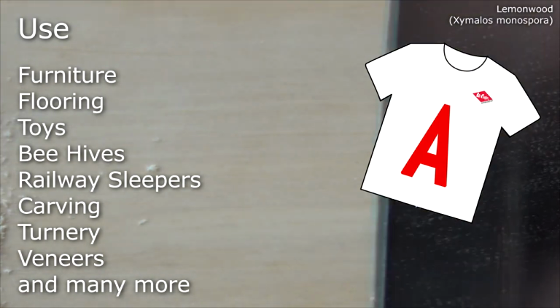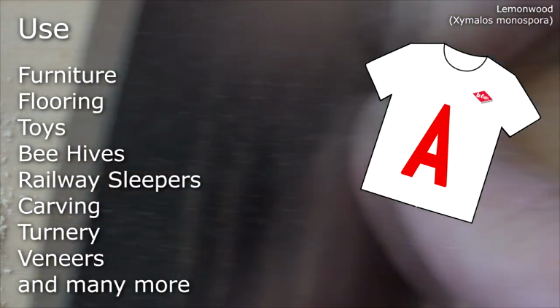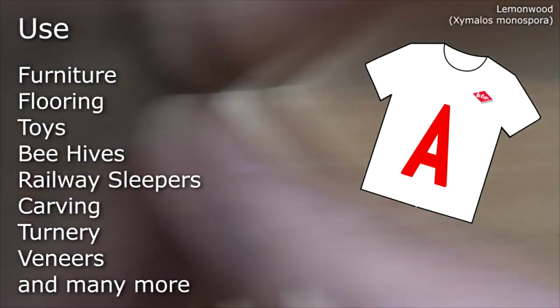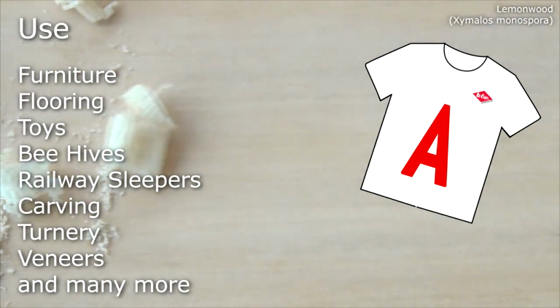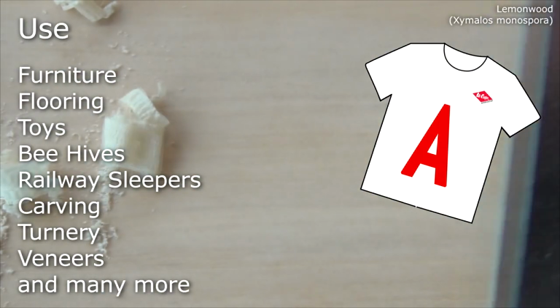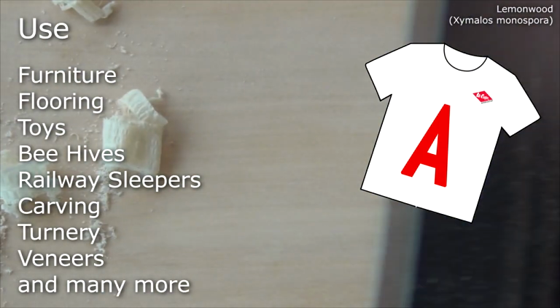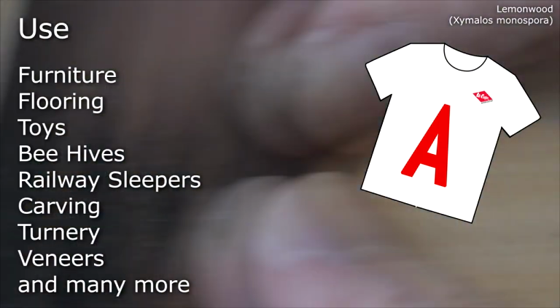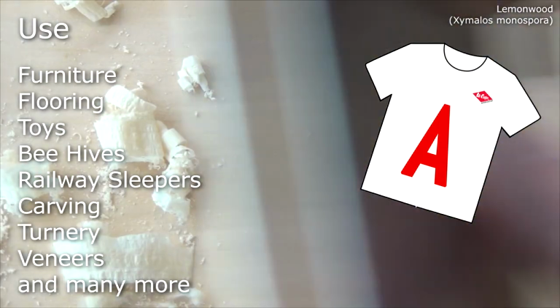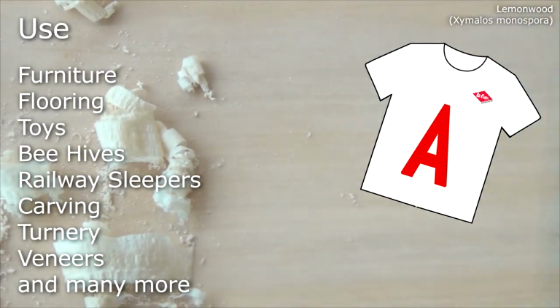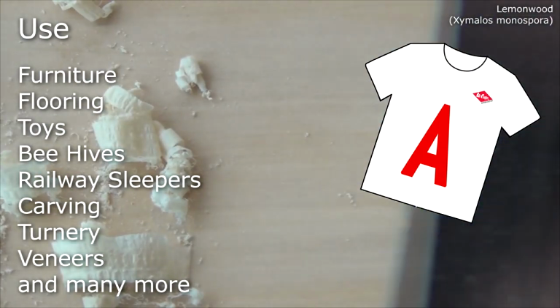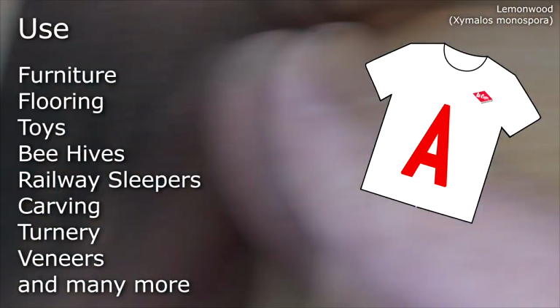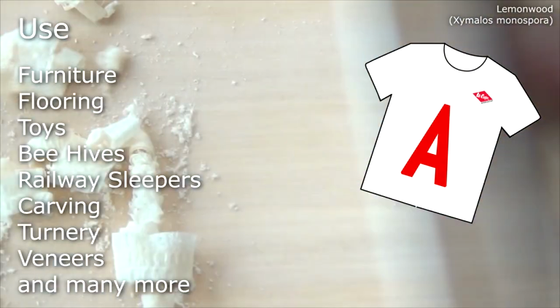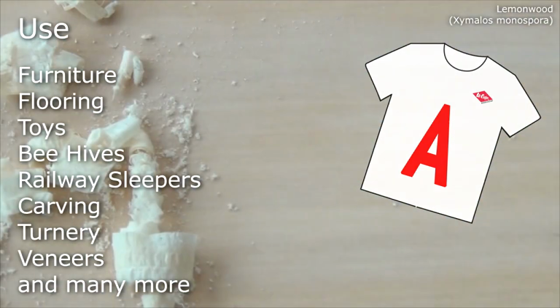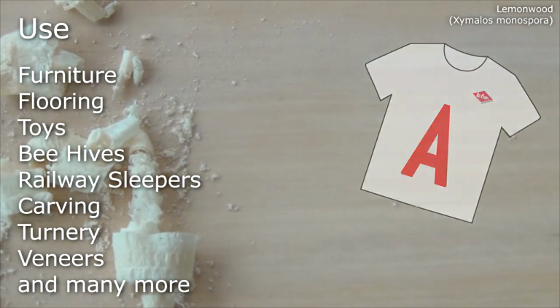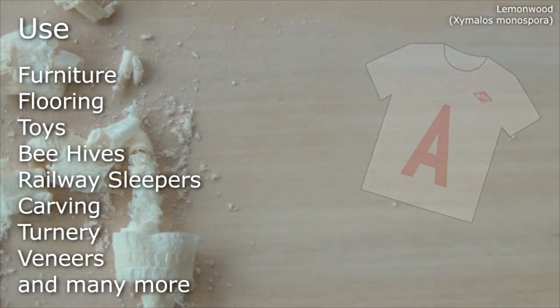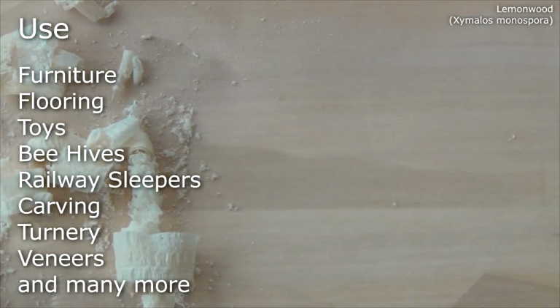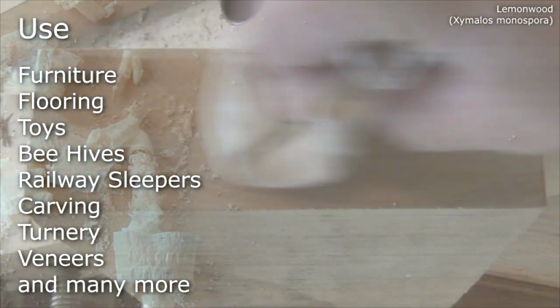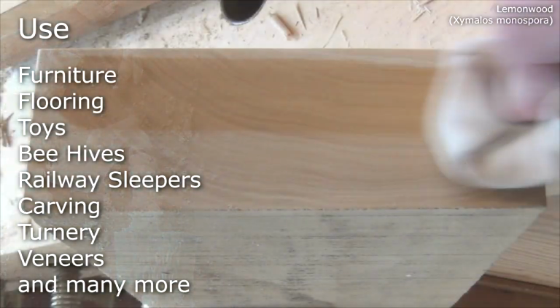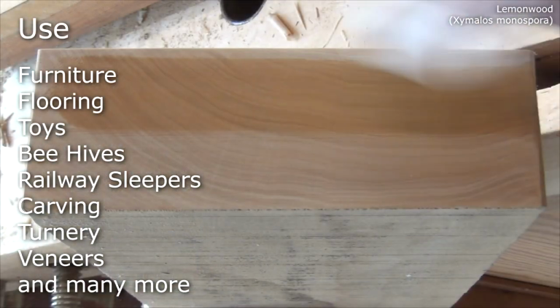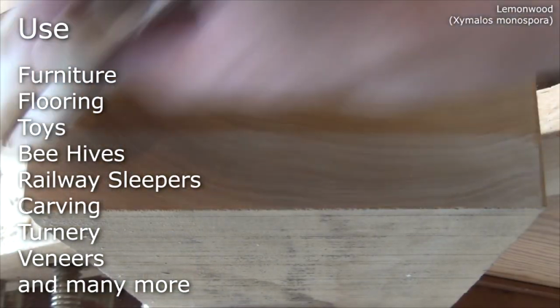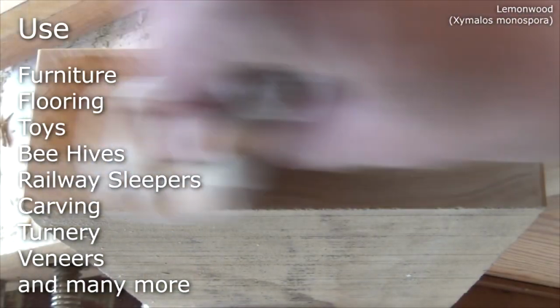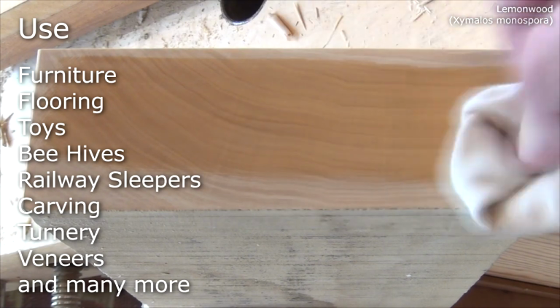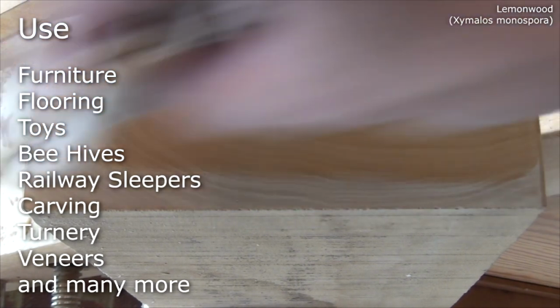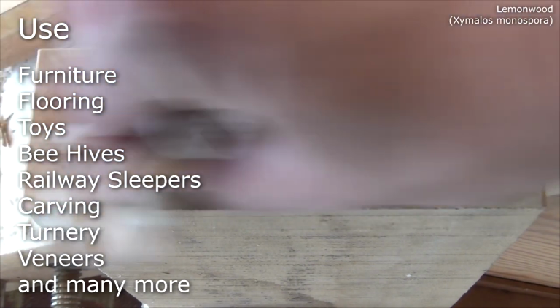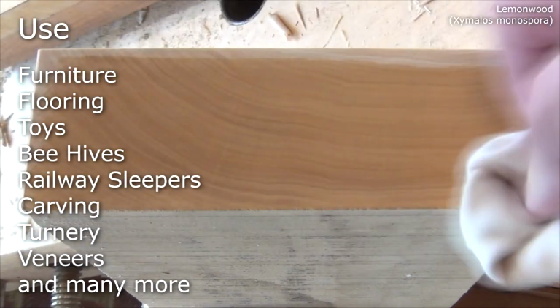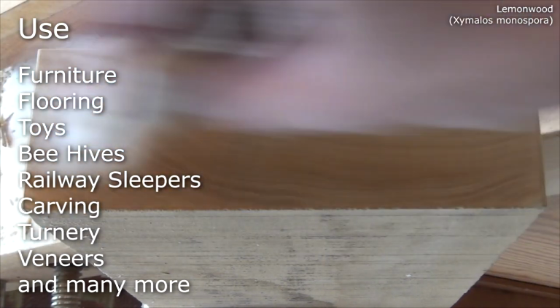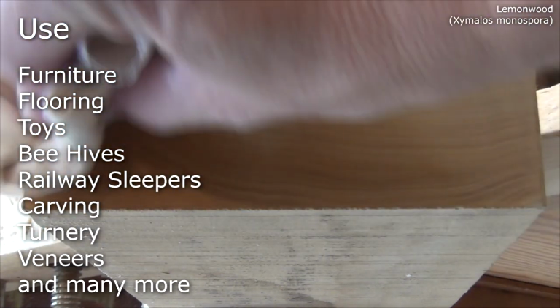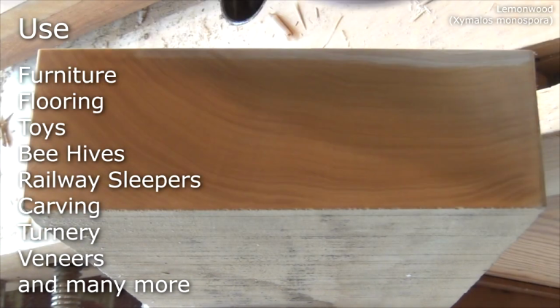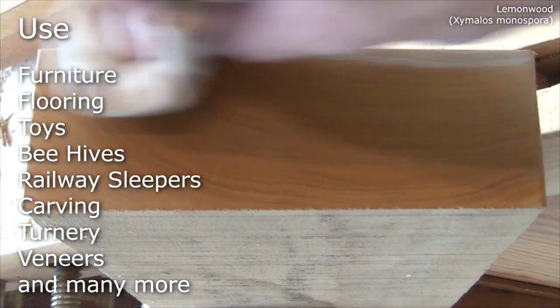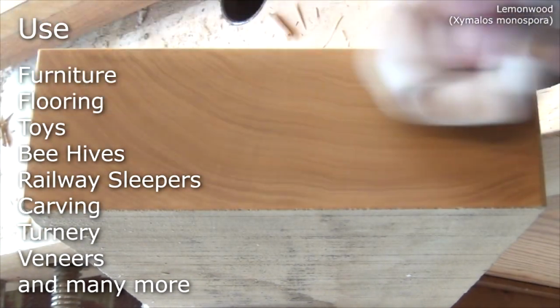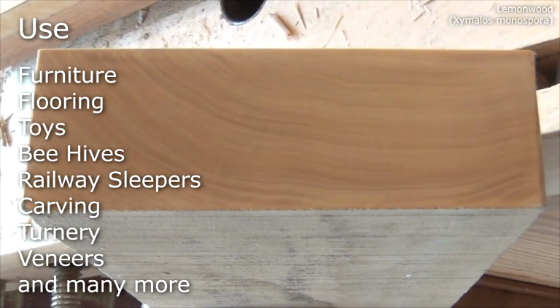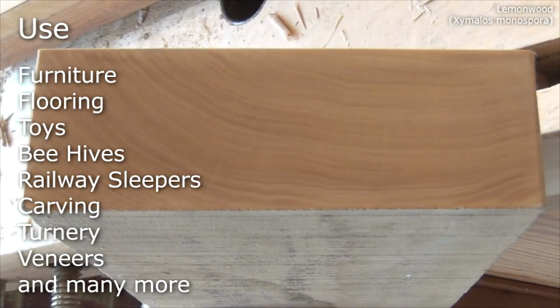Uses include furniture, flooring, toys, beehives, railway sleepers, carving, turning, veneers and much more.